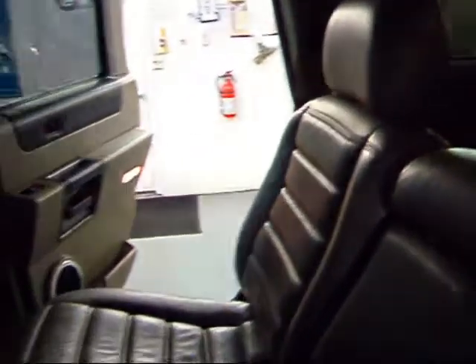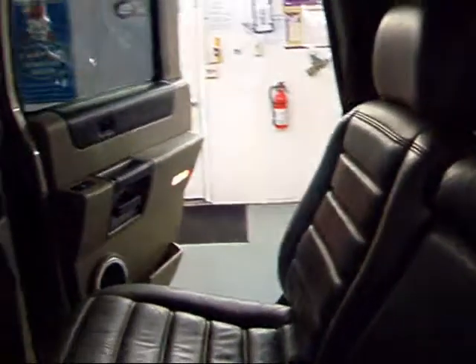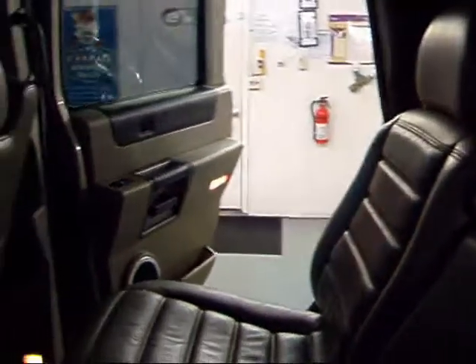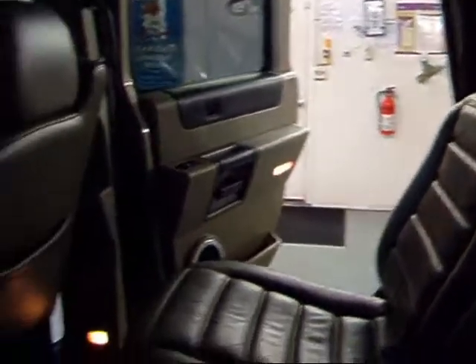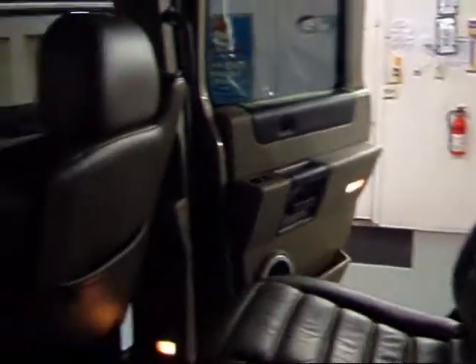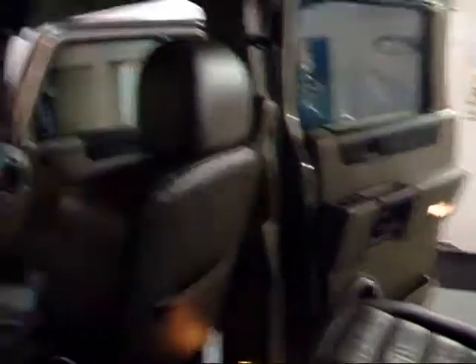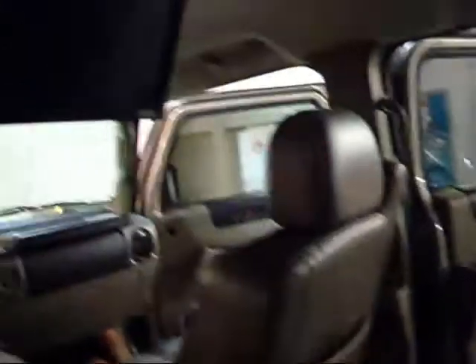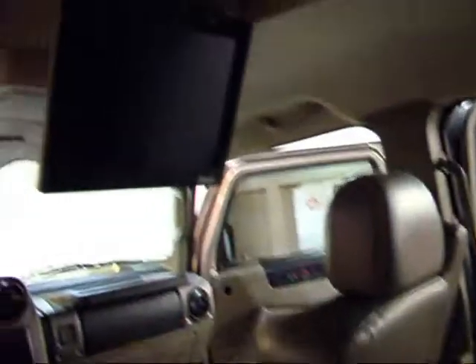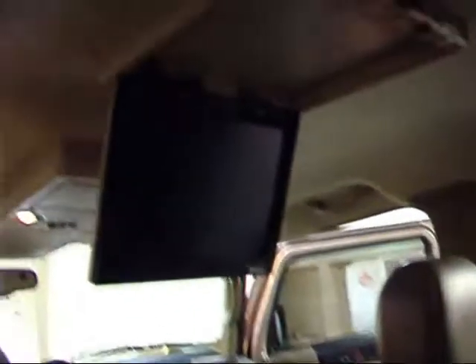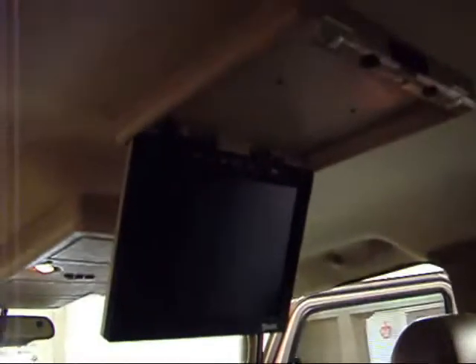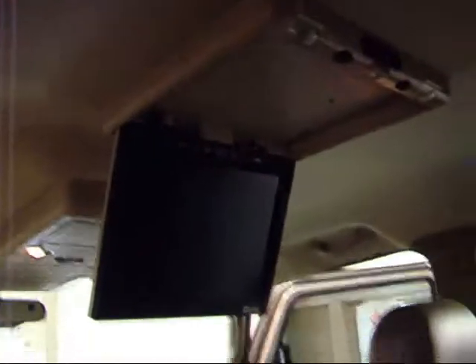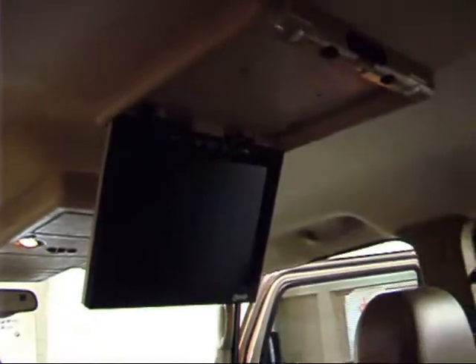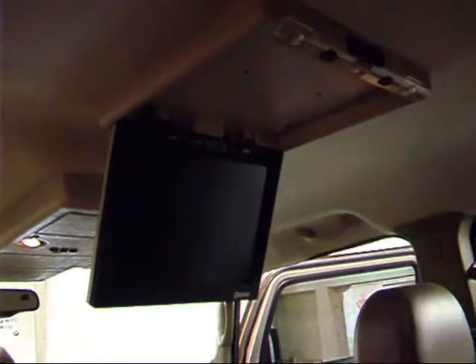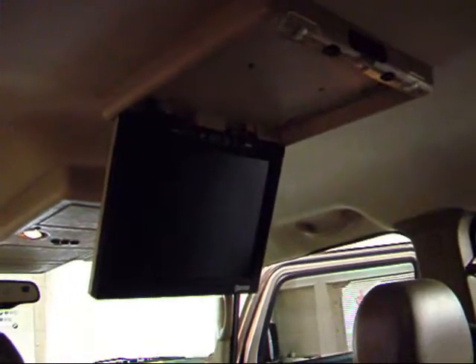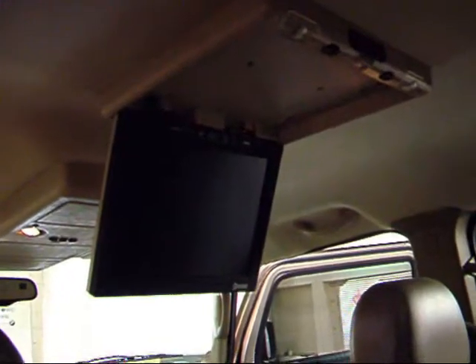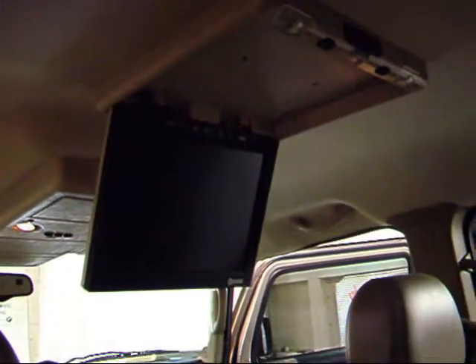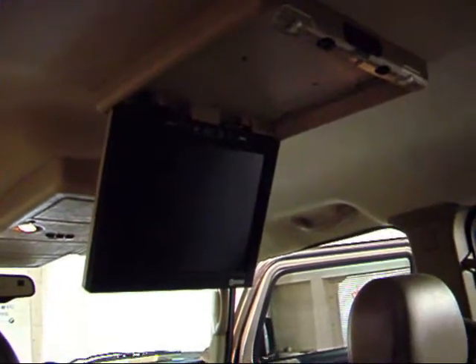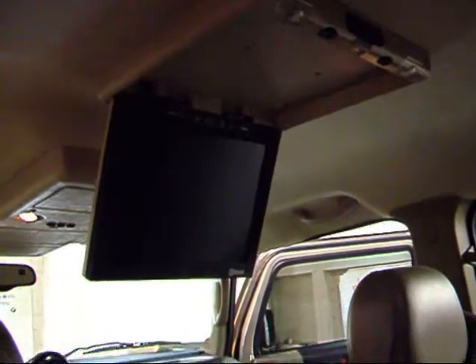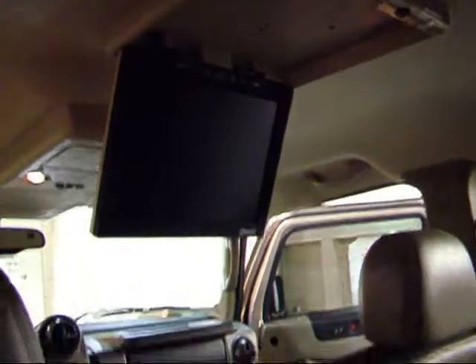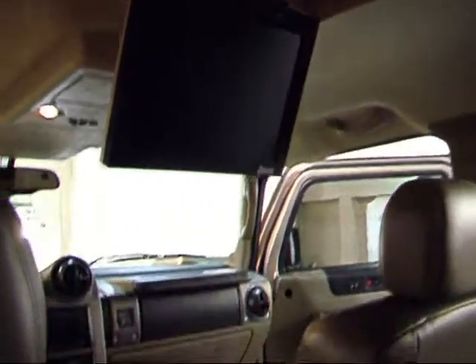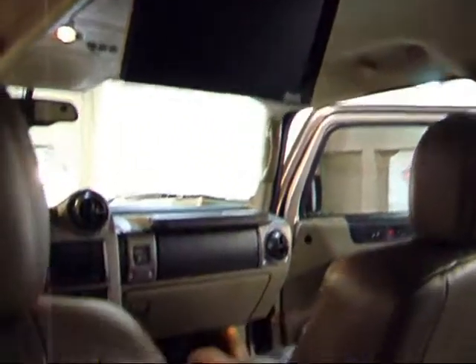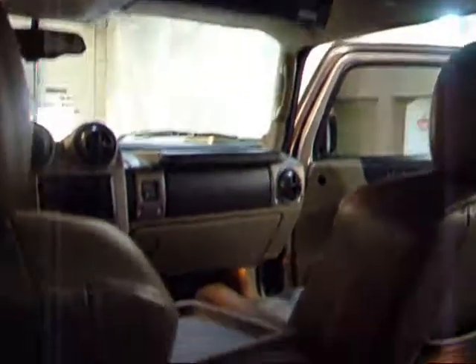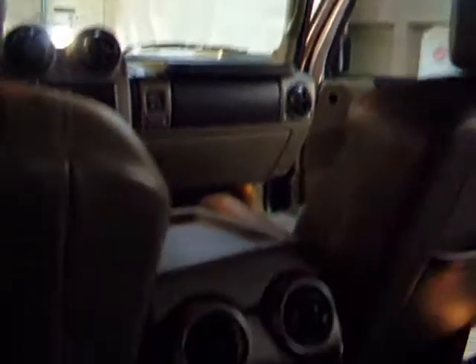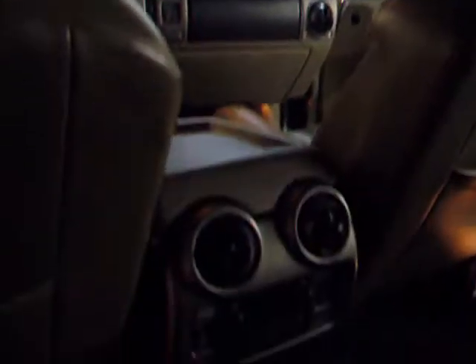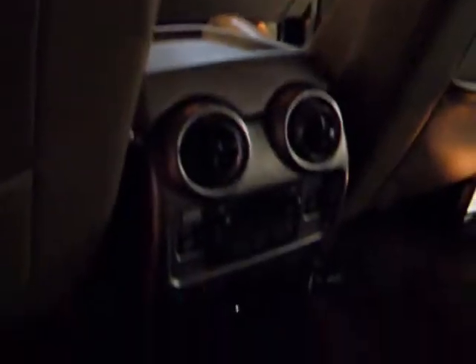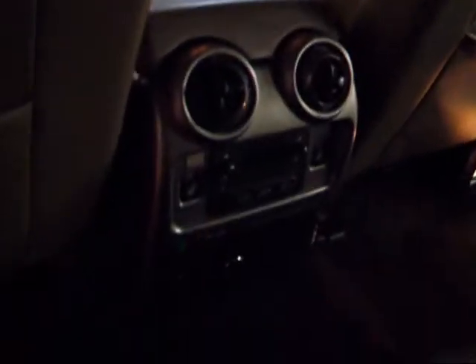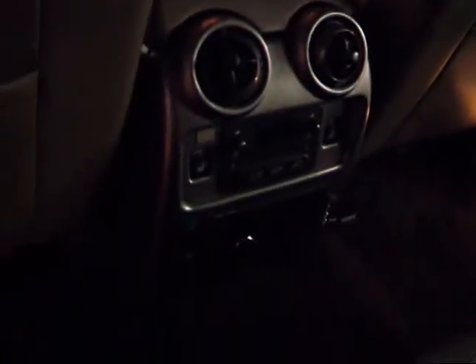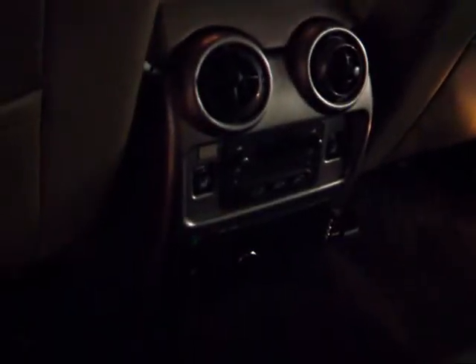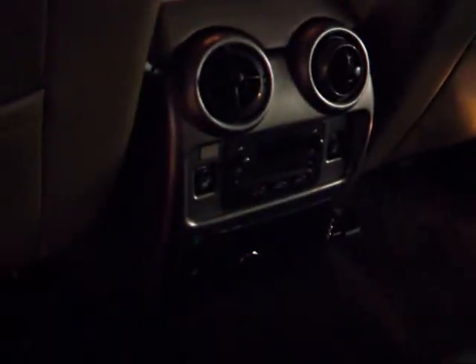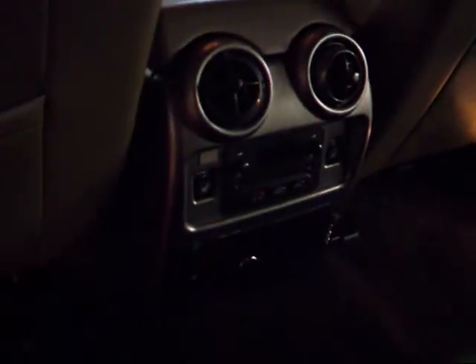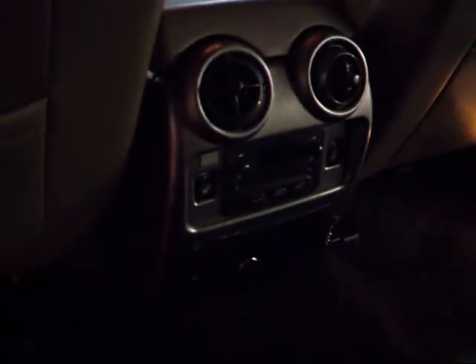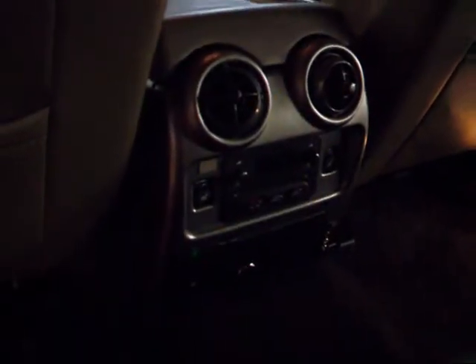This one also has a rear entertainment system with a nice big screen, and the DVD player is right there on your center console.